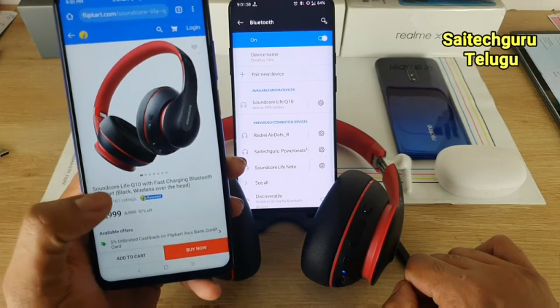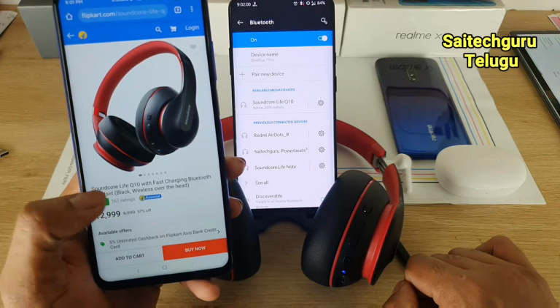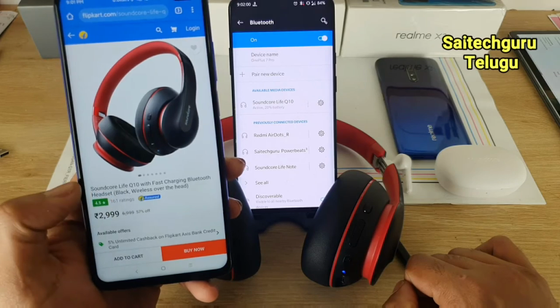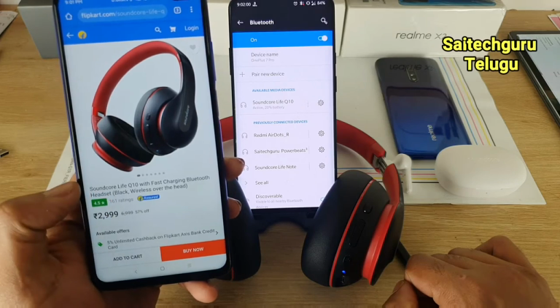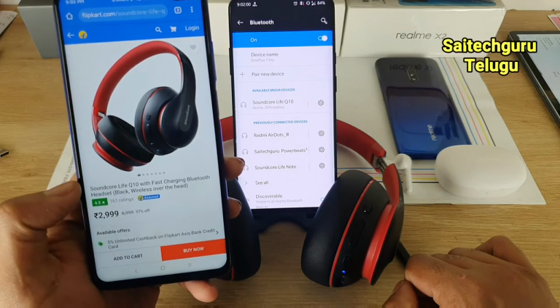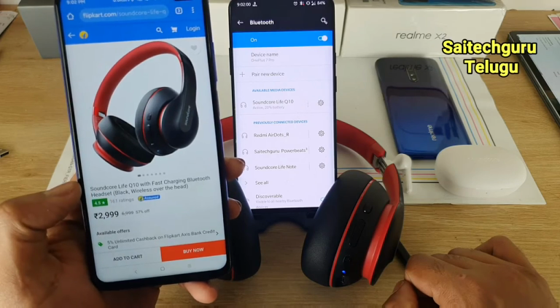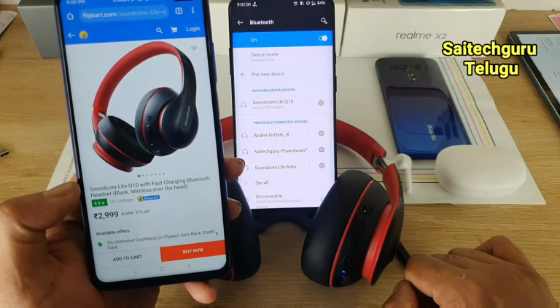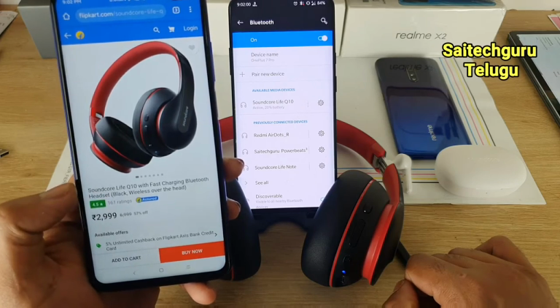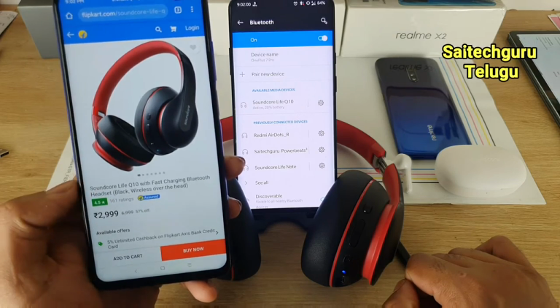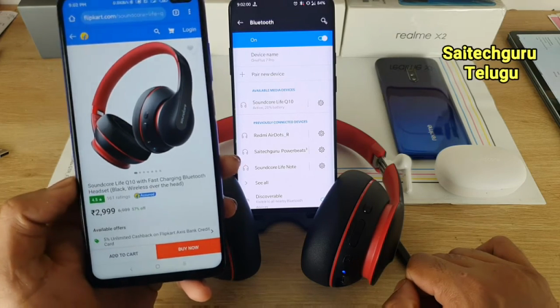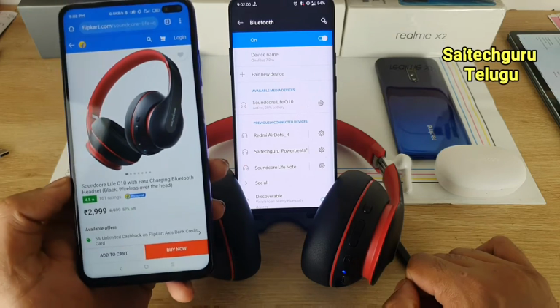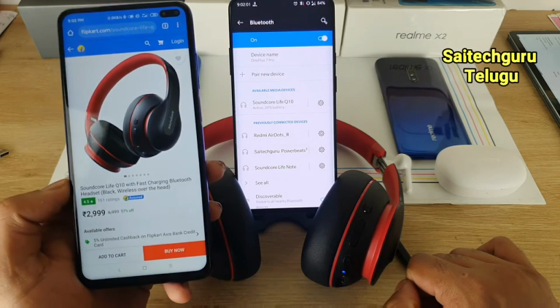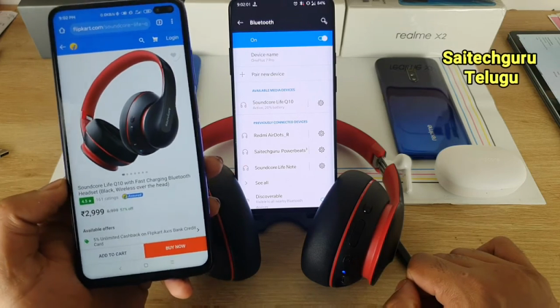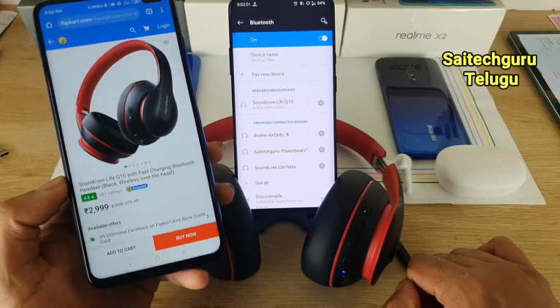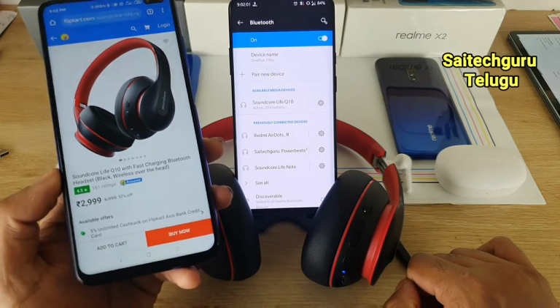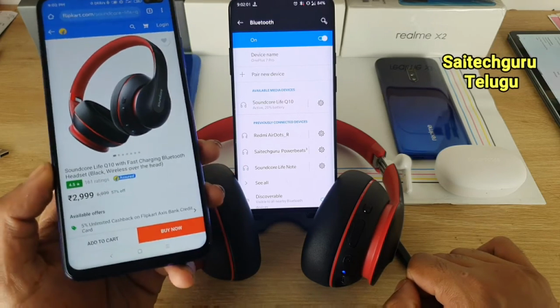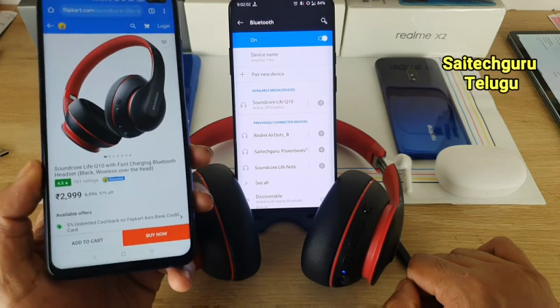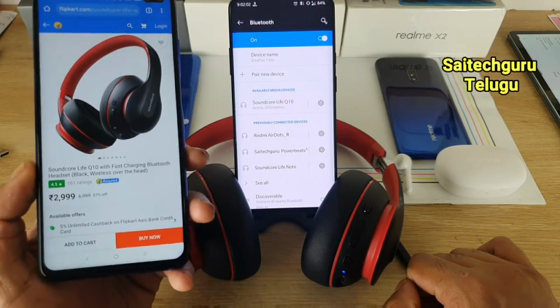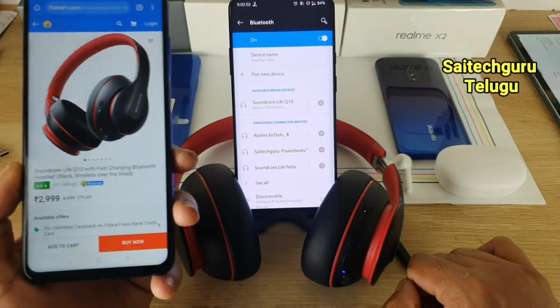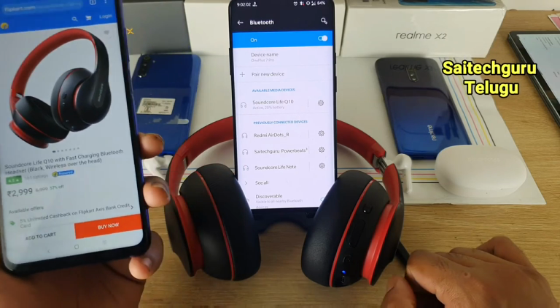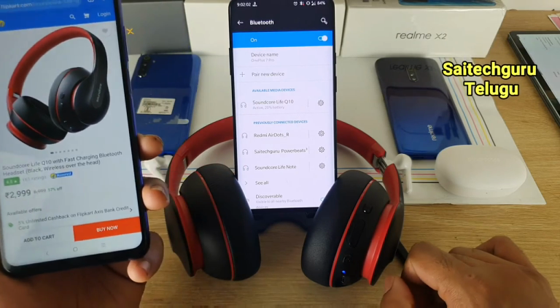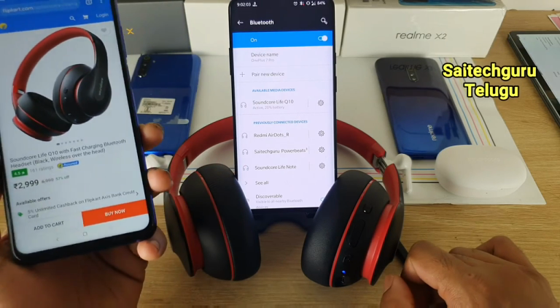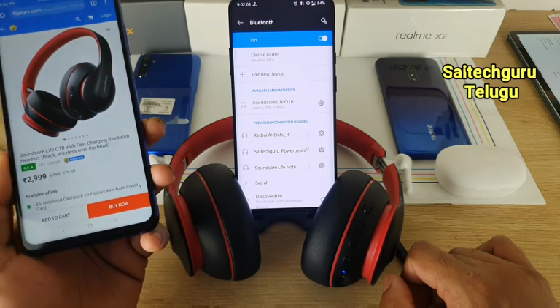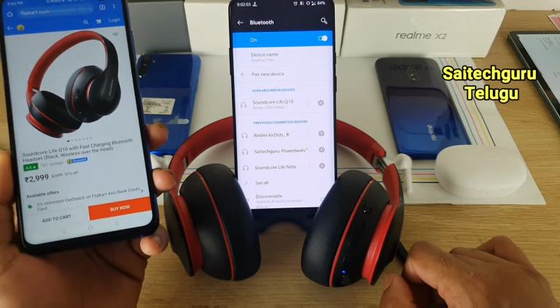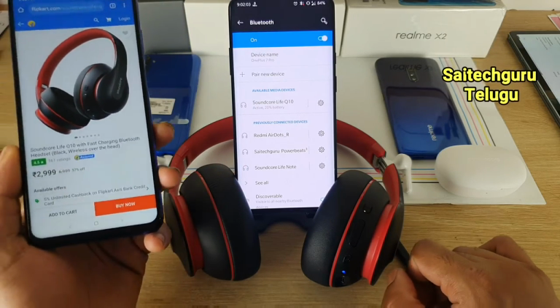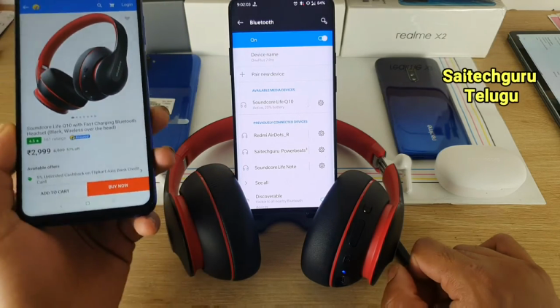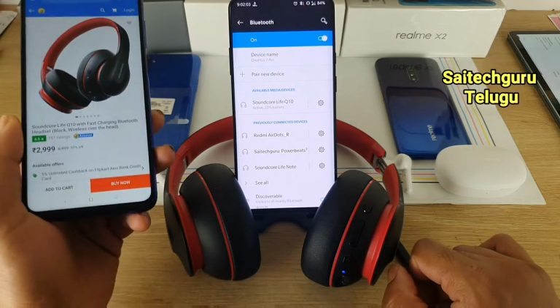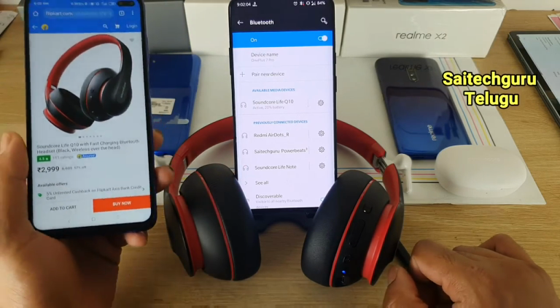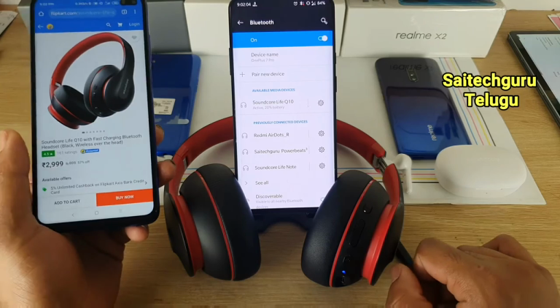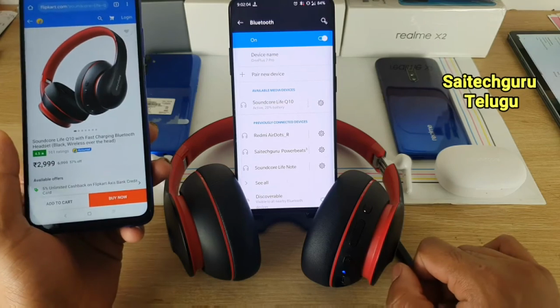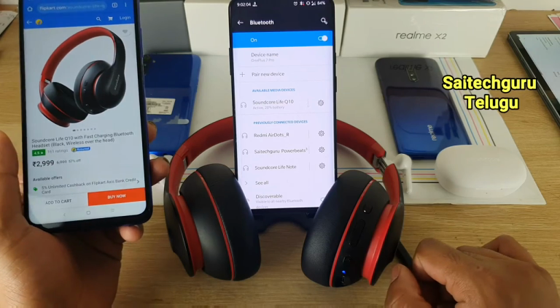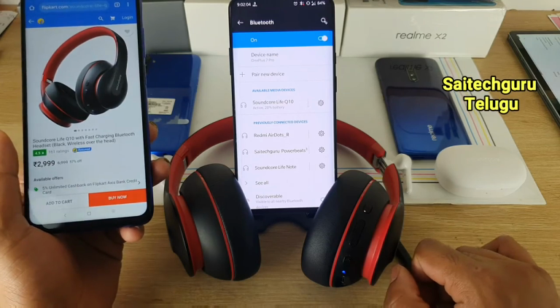I am going to talk about this one month usage time.